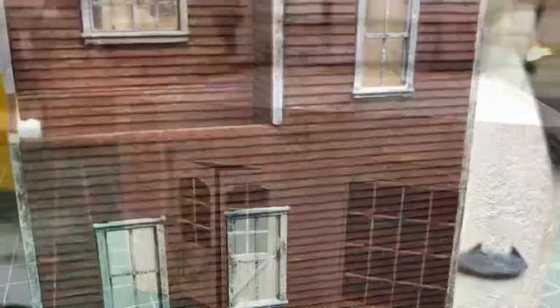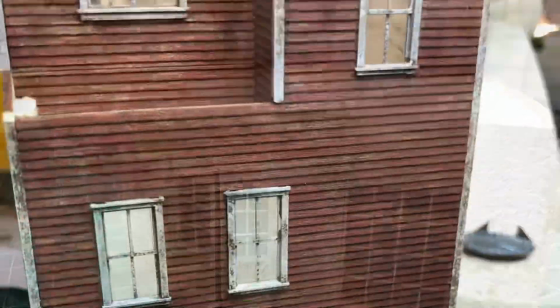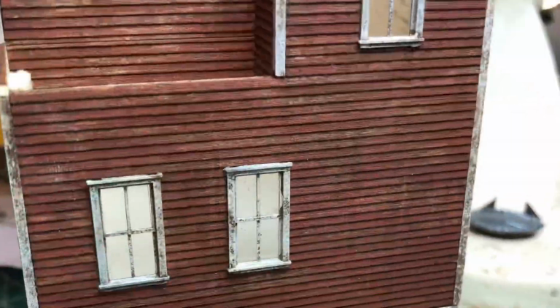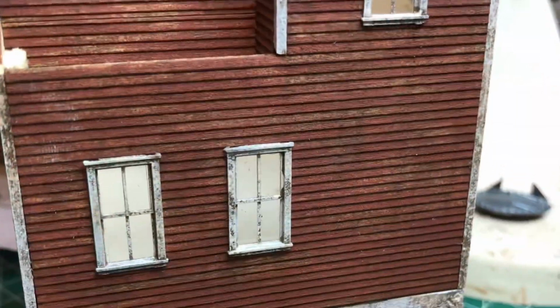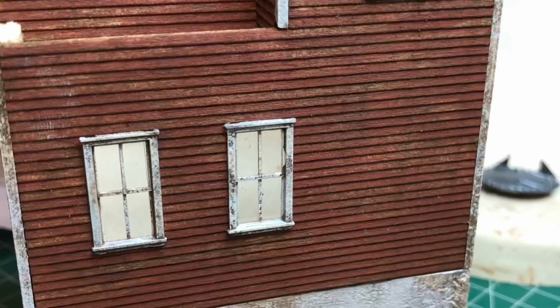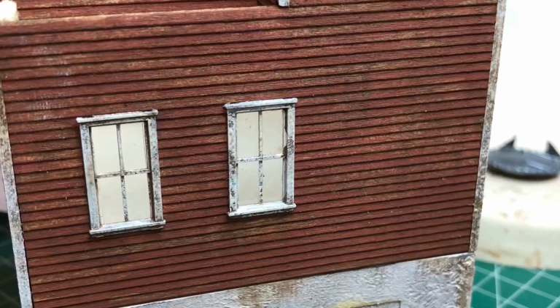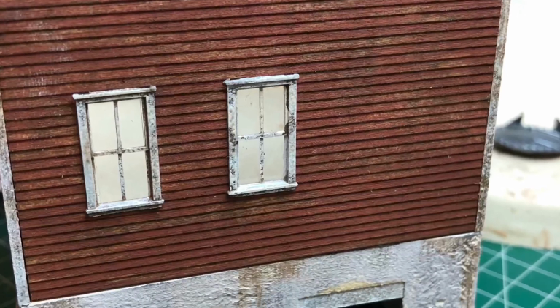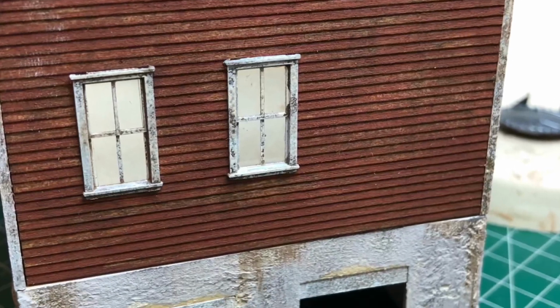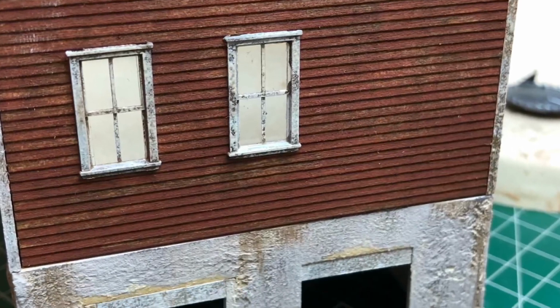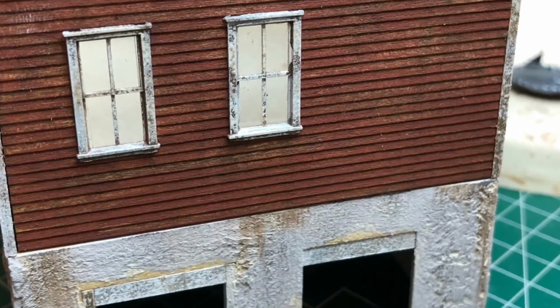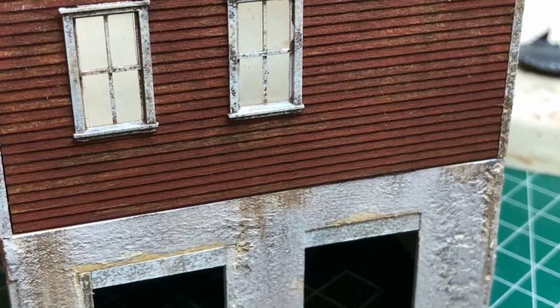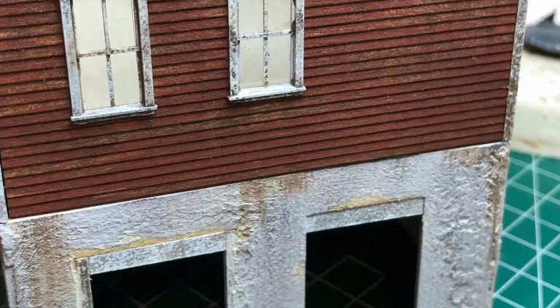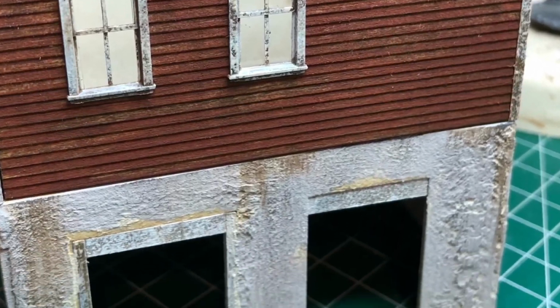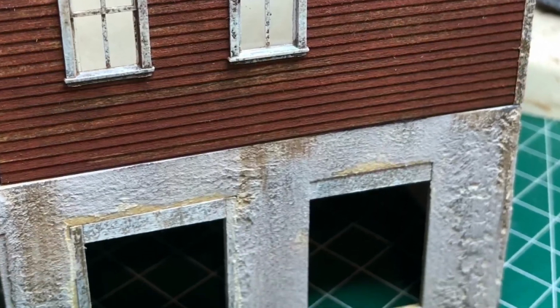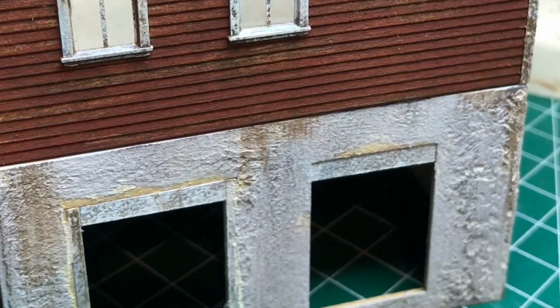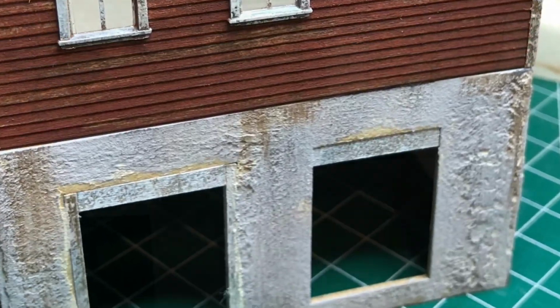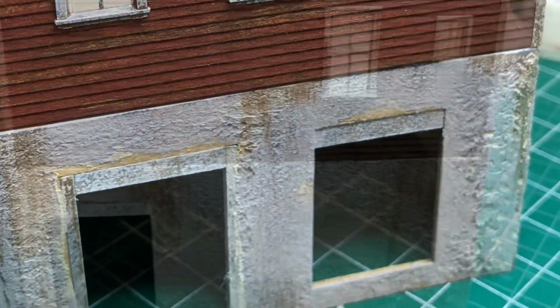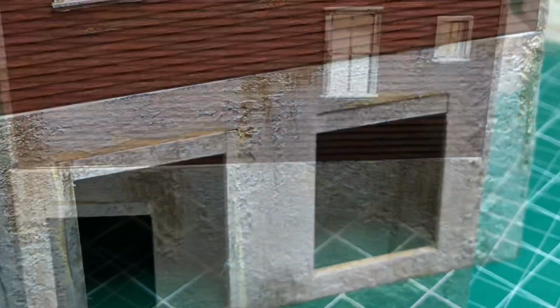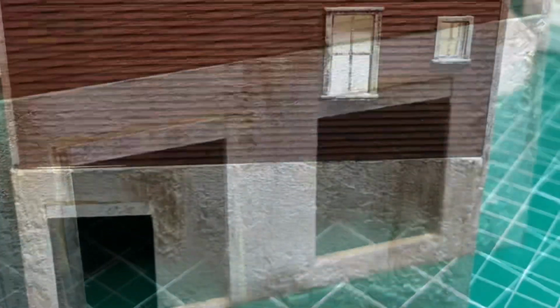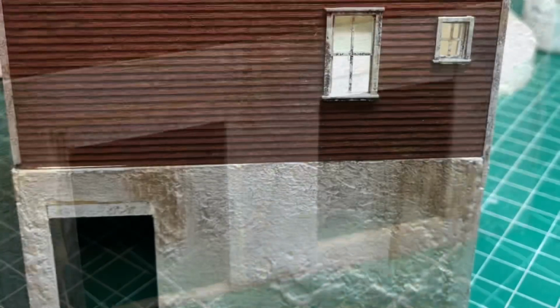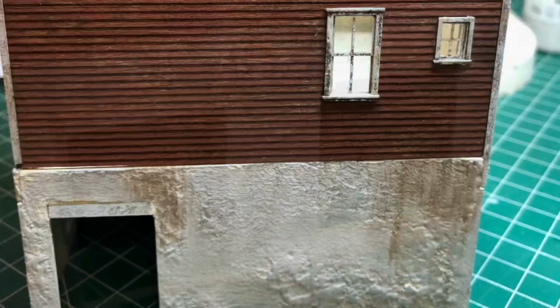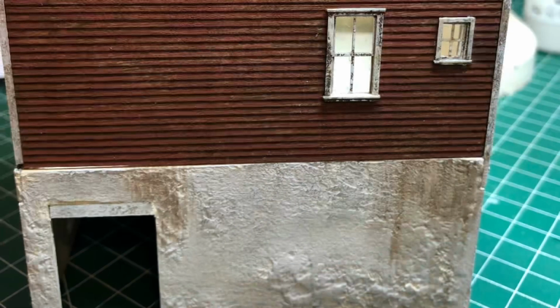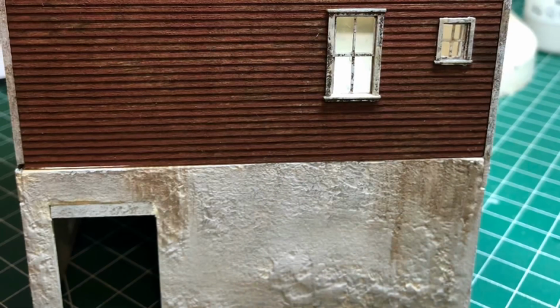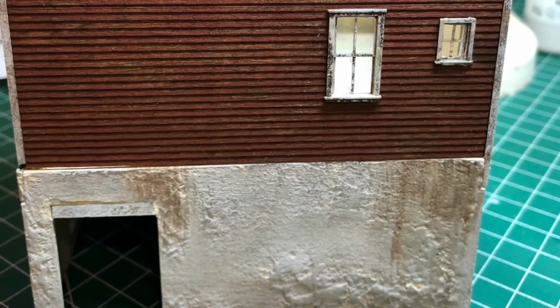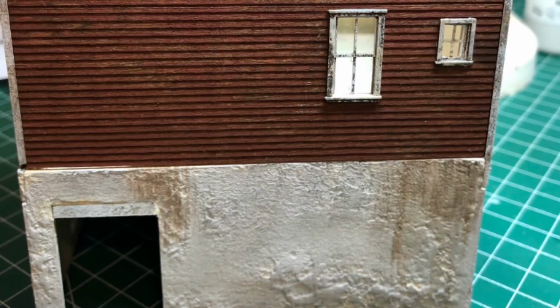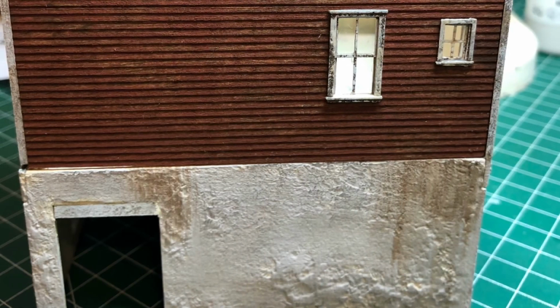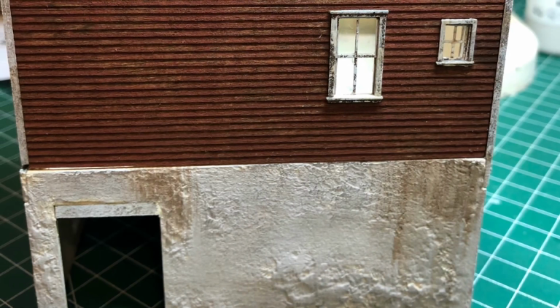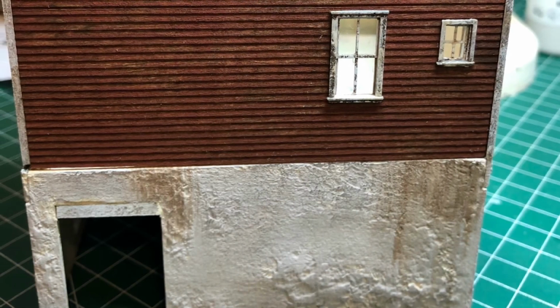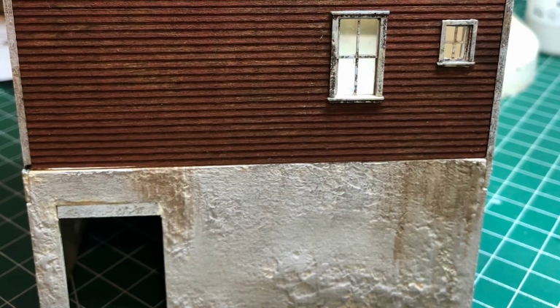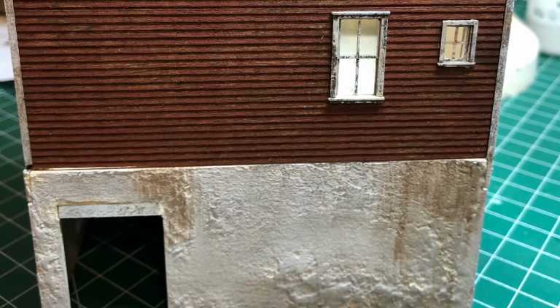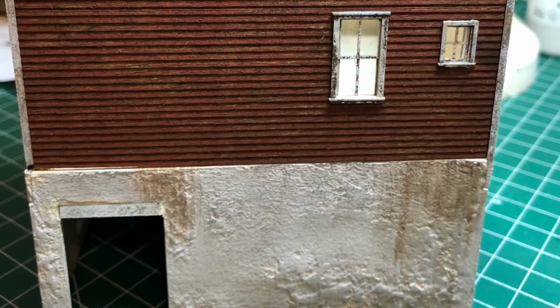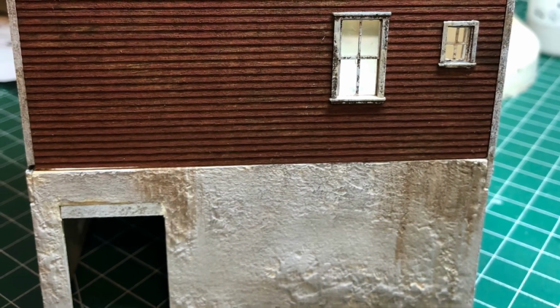Now I've joined both pieces together — the card rendered base and the clapboard on the top.